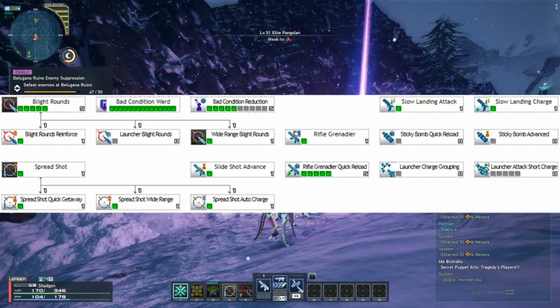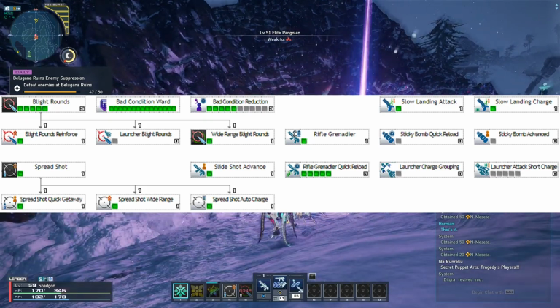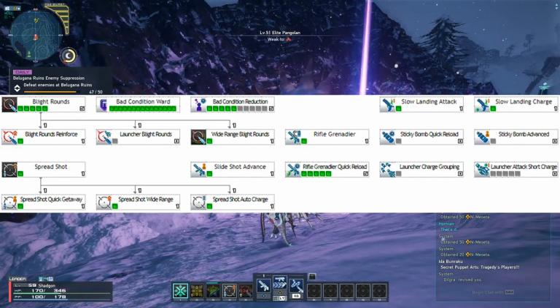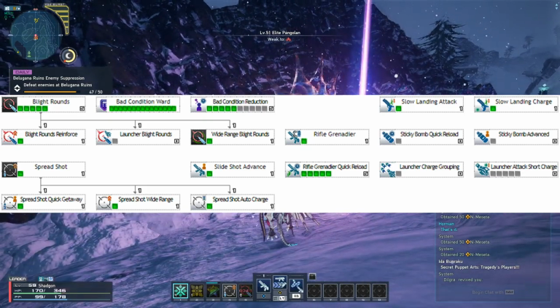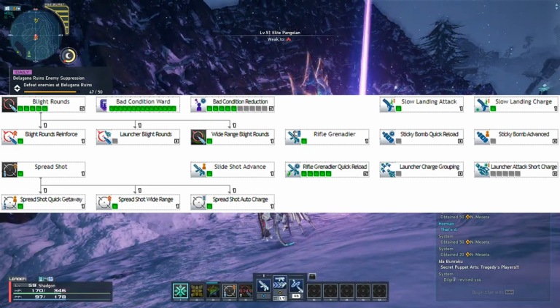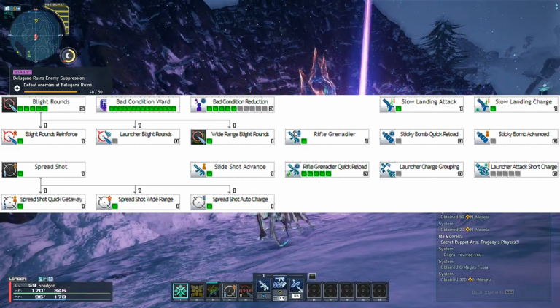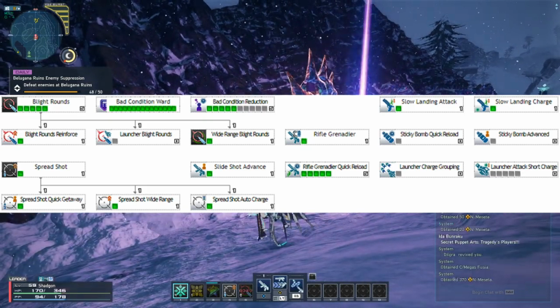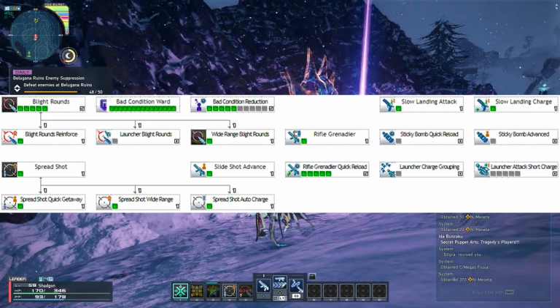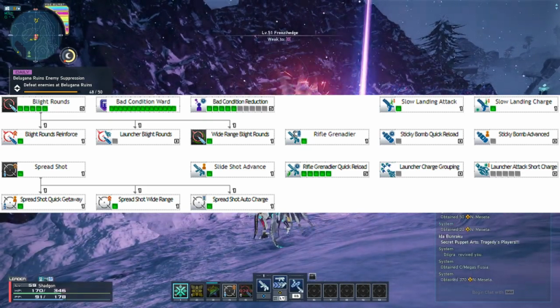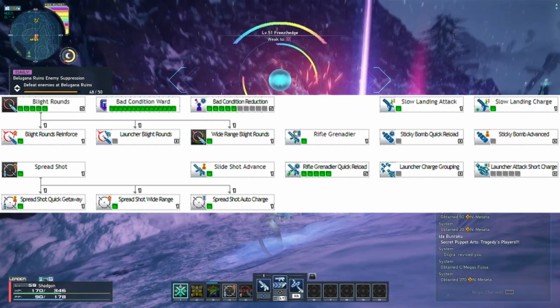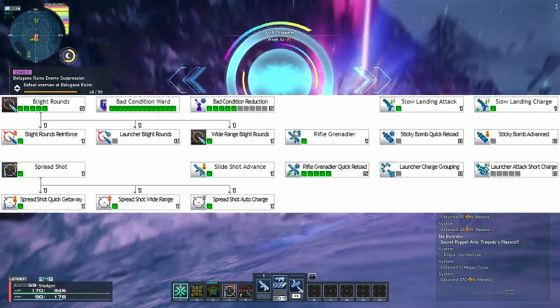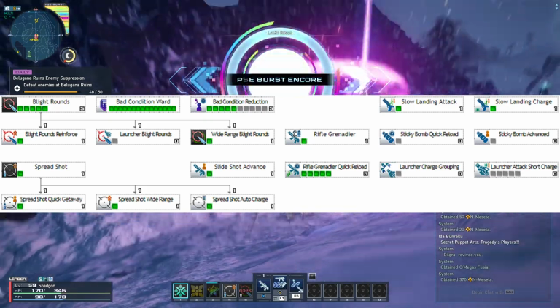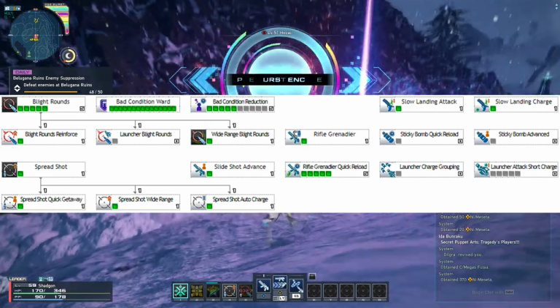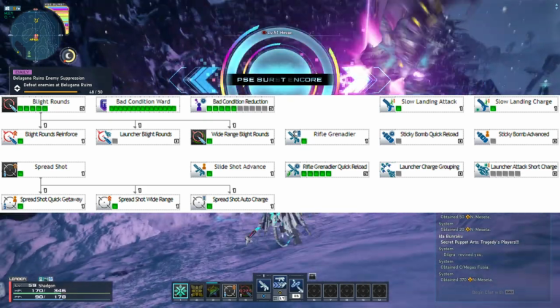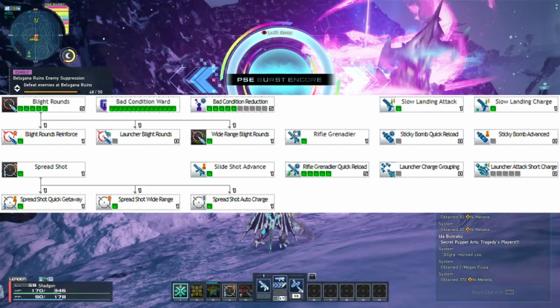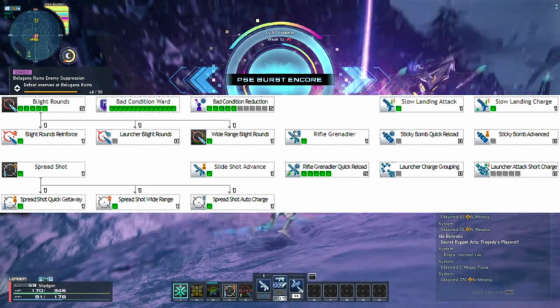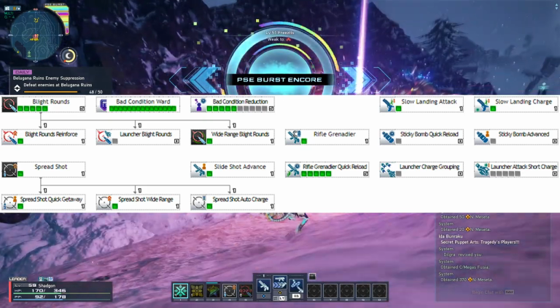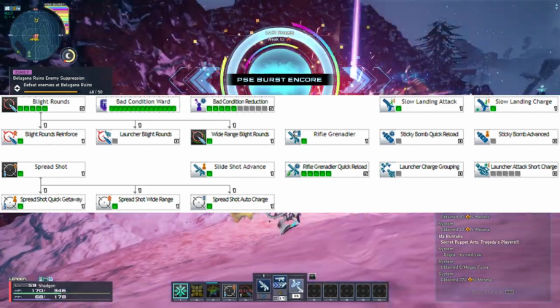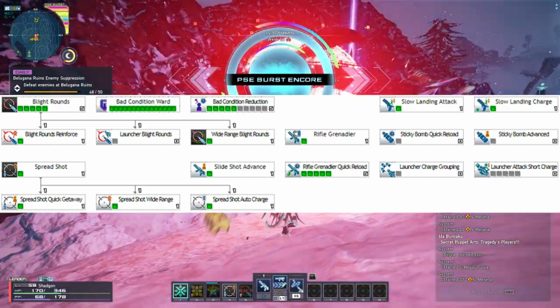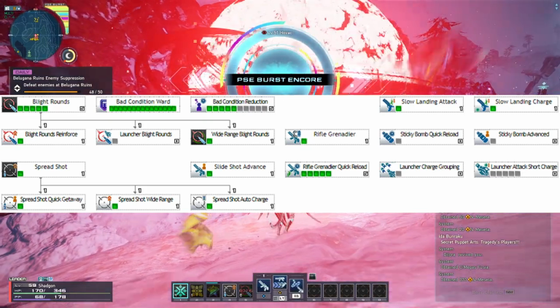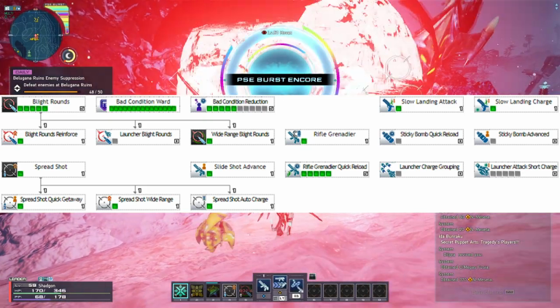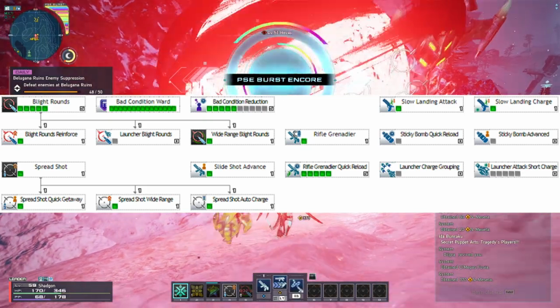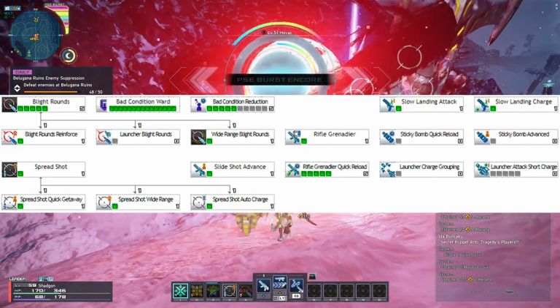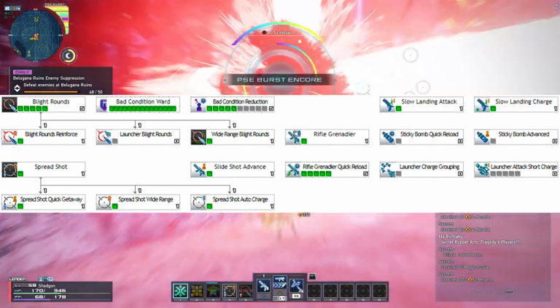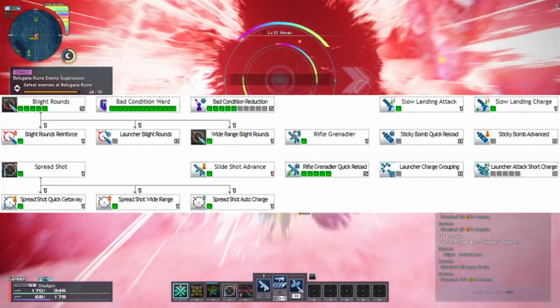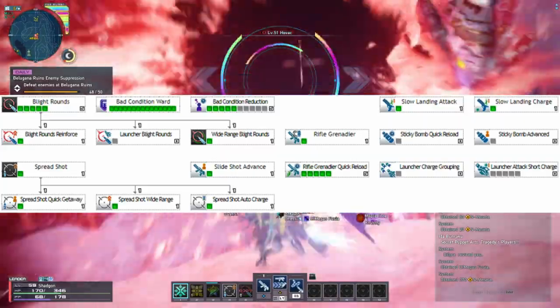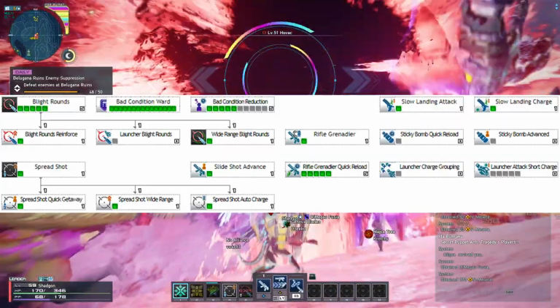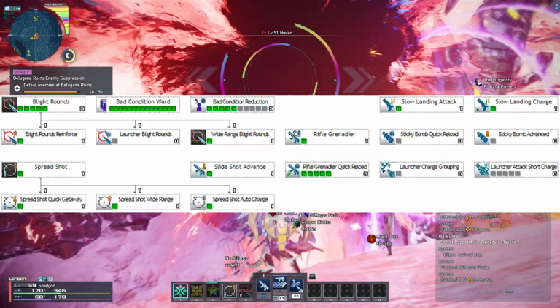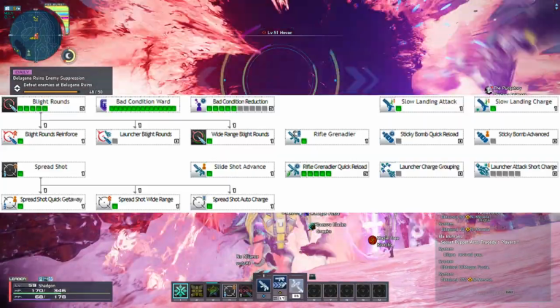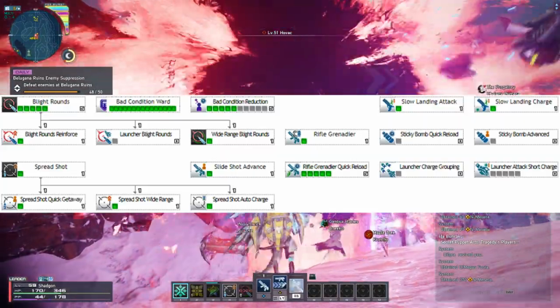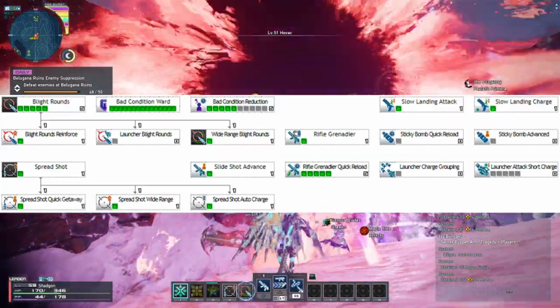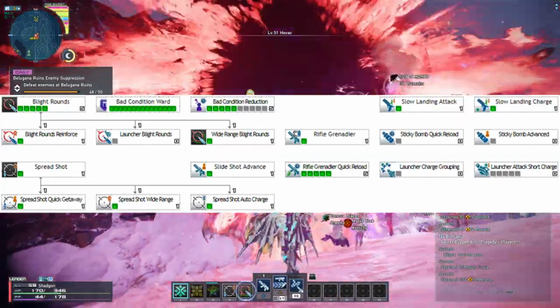Take Slide Shot Advance, which gives you brief invulnerability when using your weapon action.